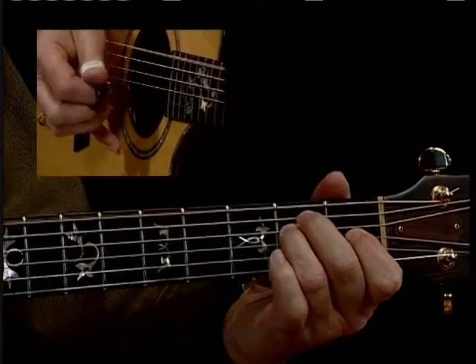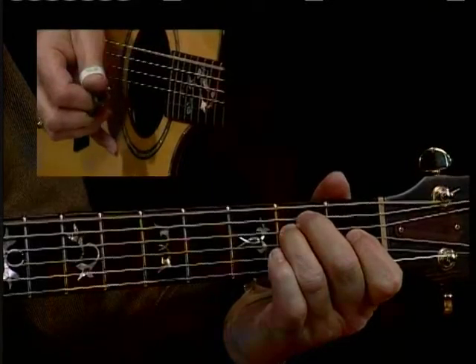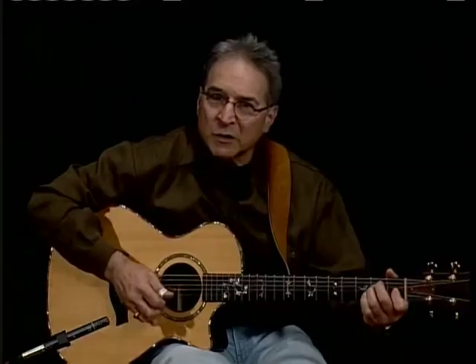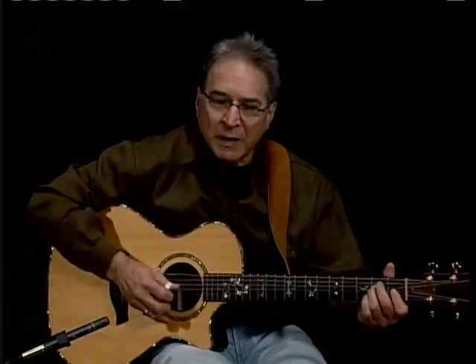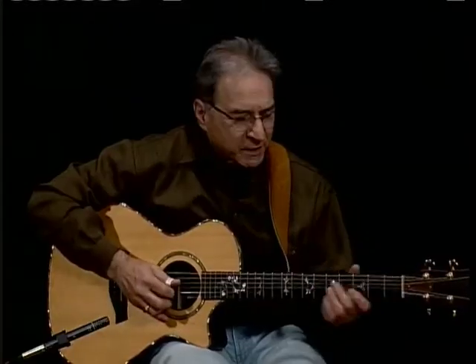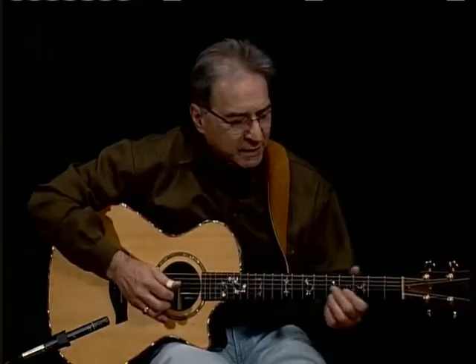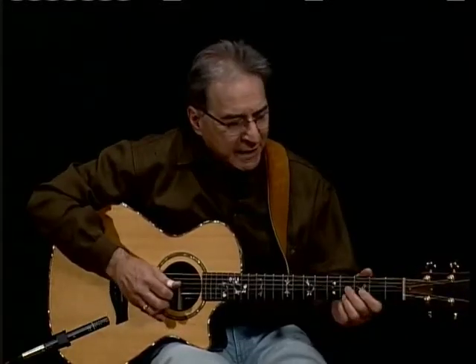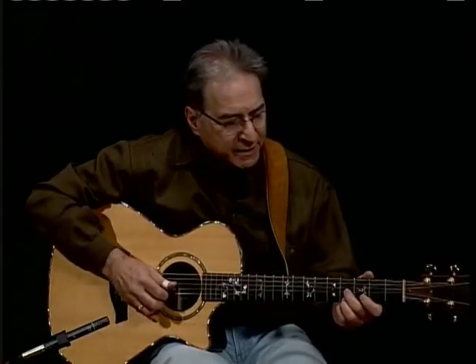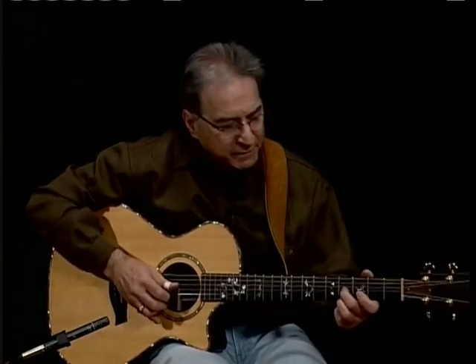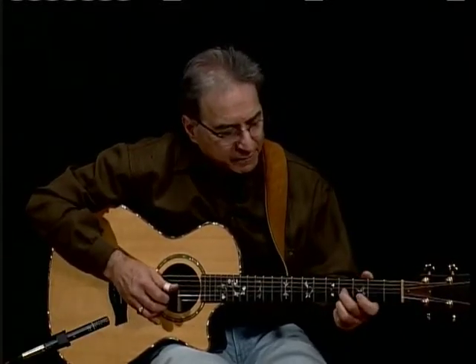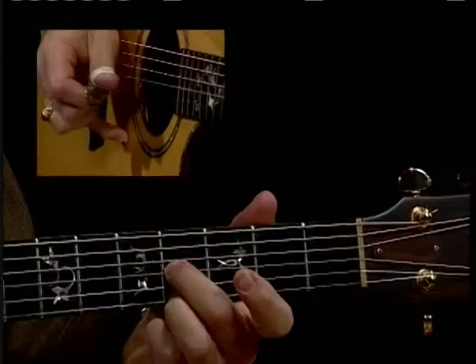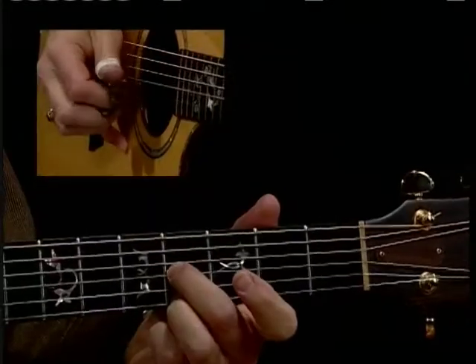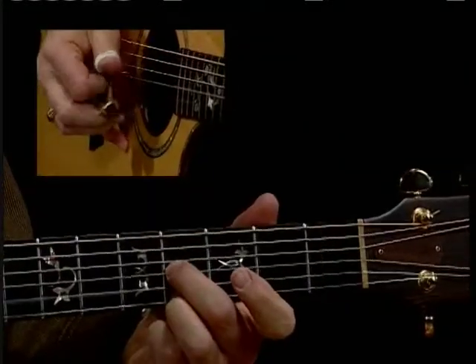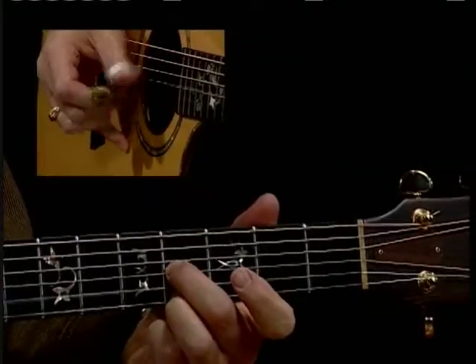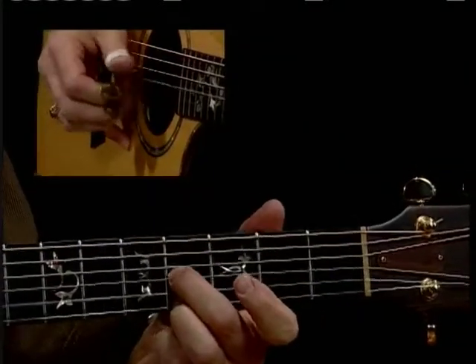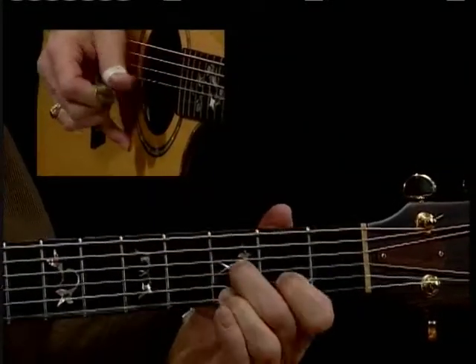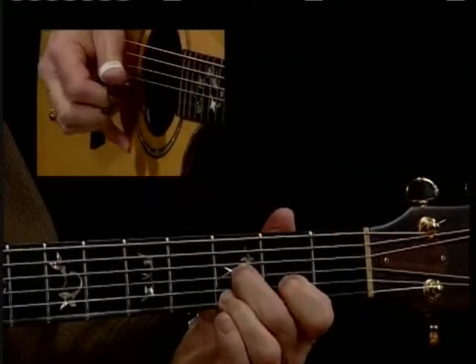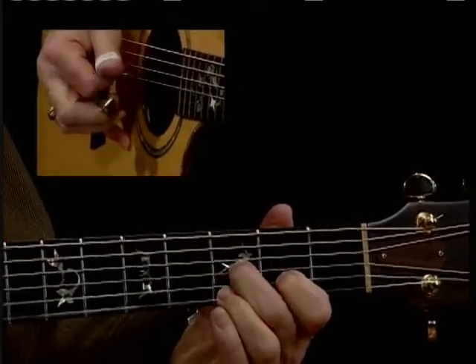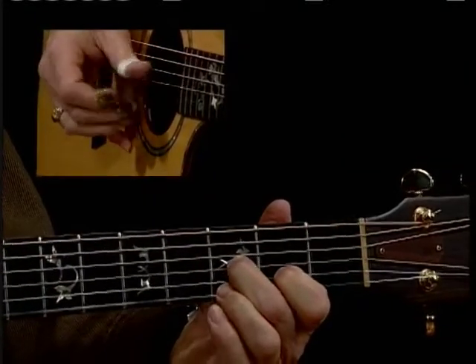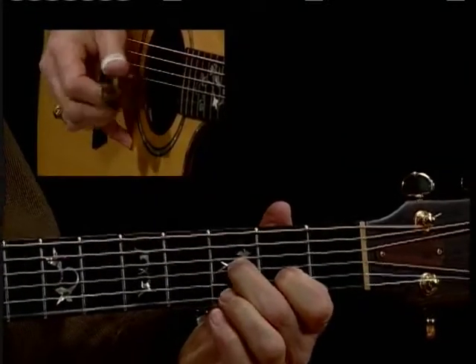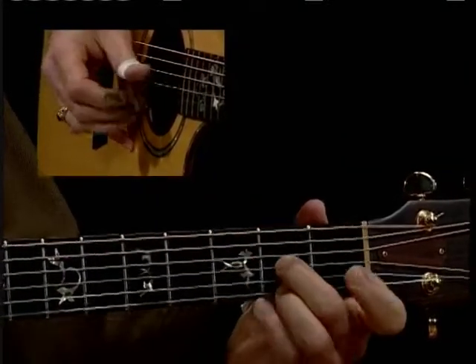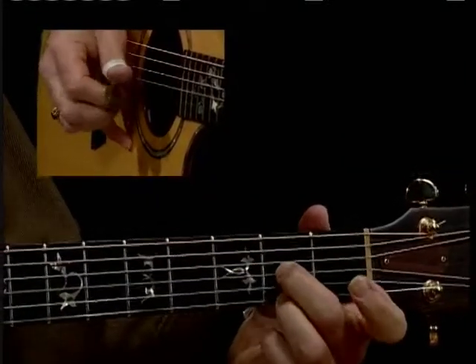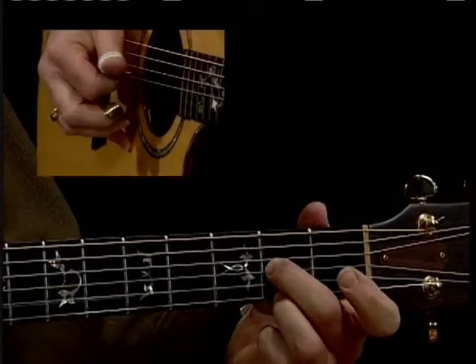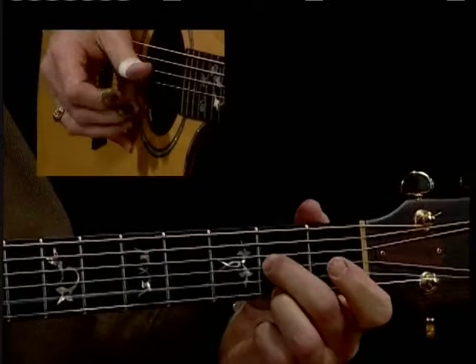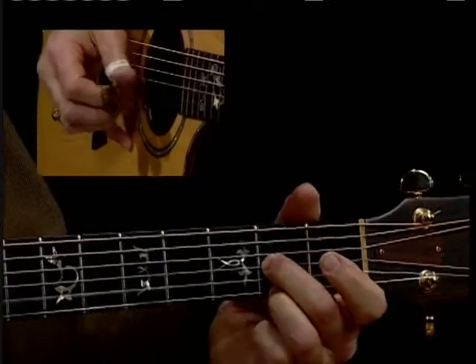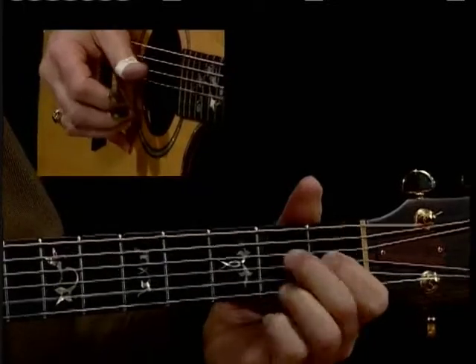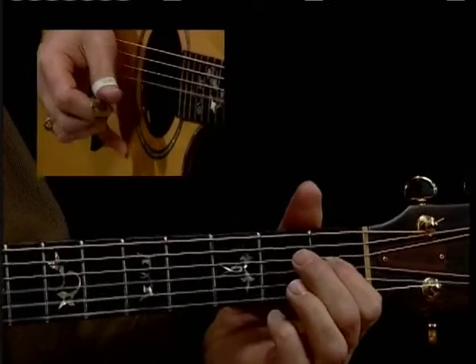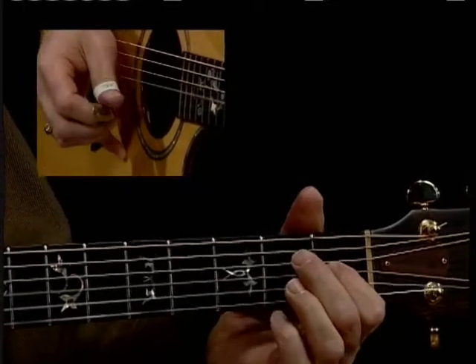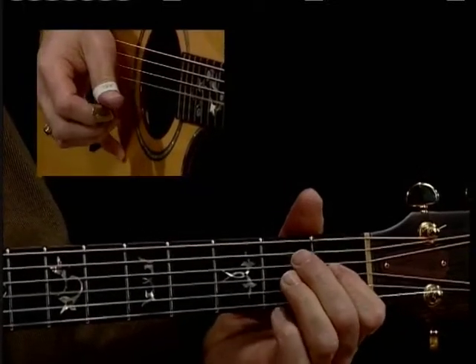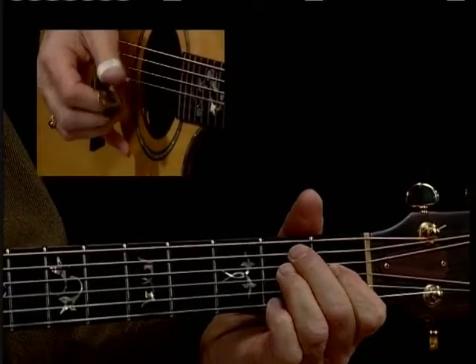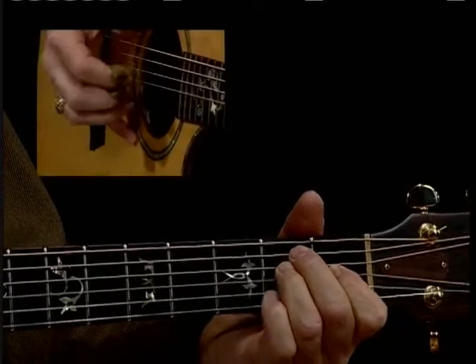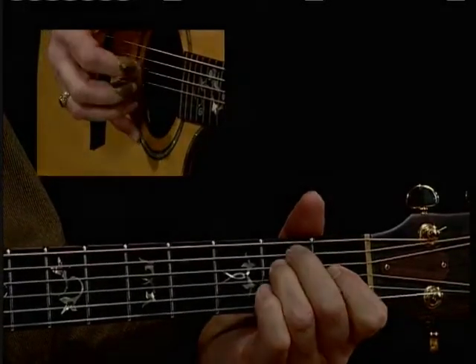This is one I particularly like. I like that one a lot.